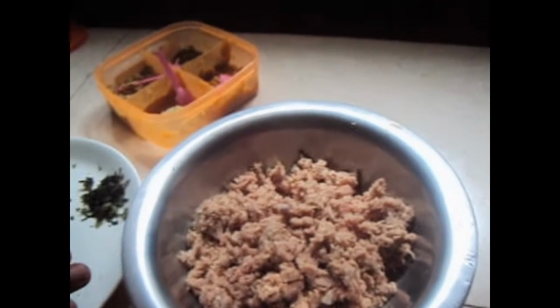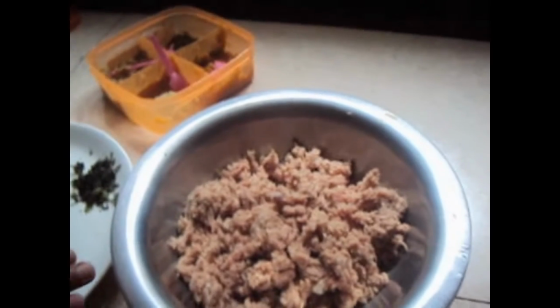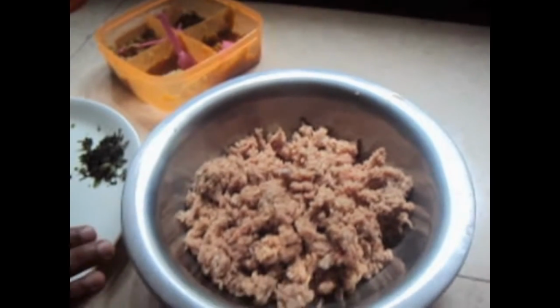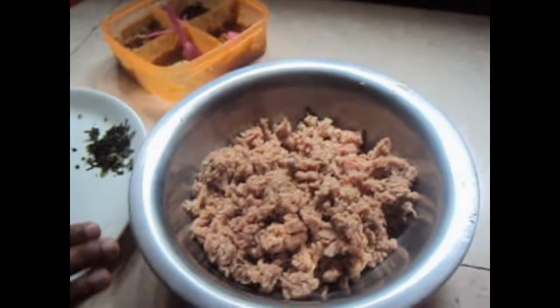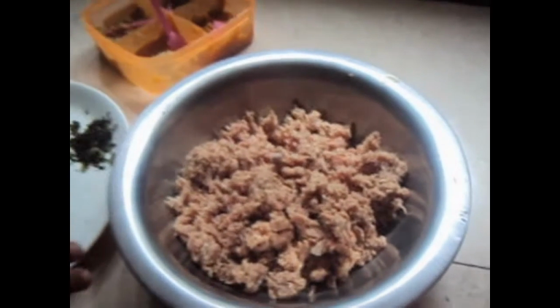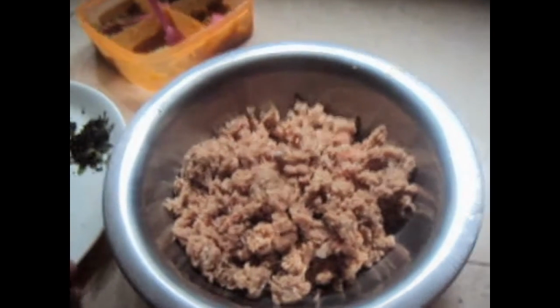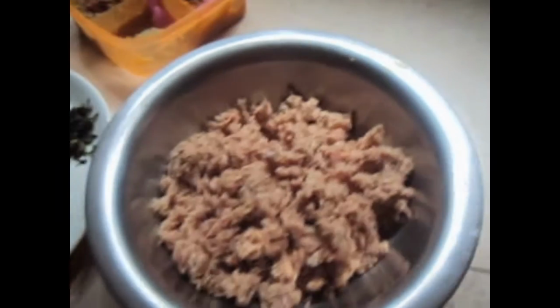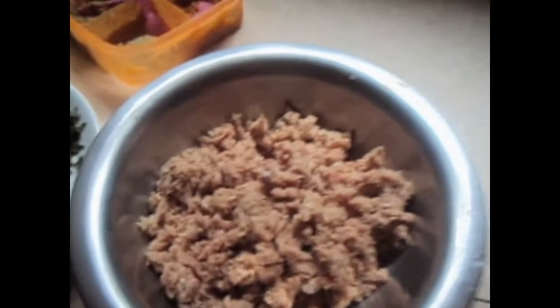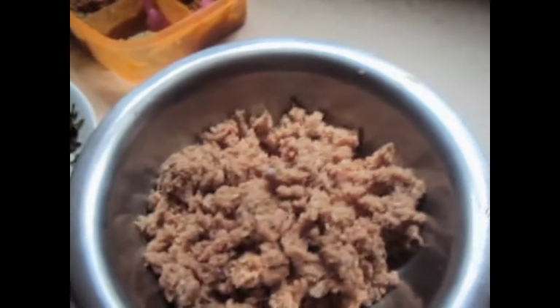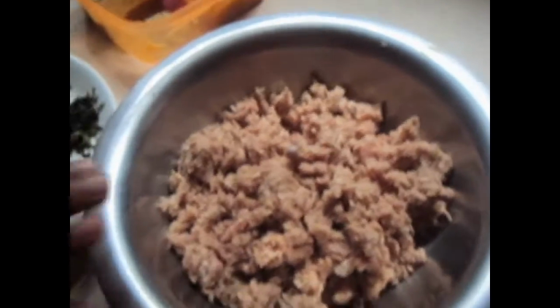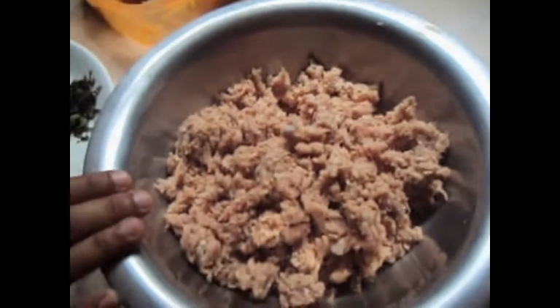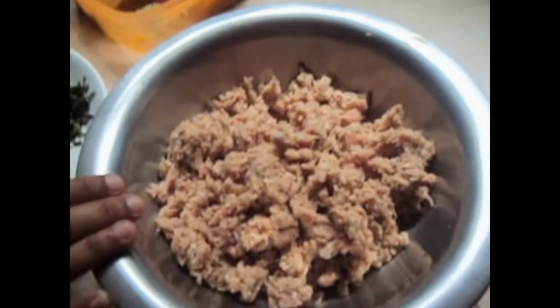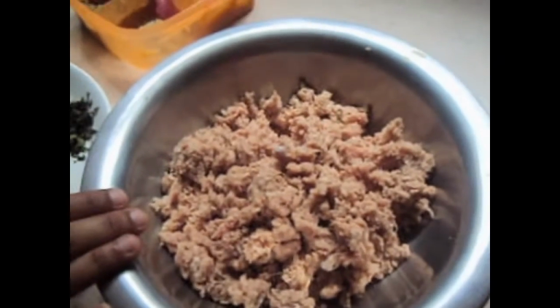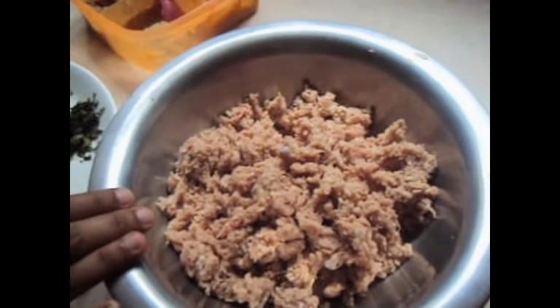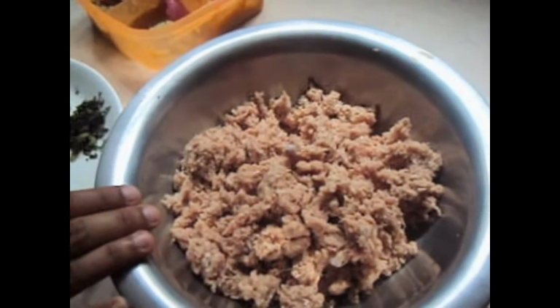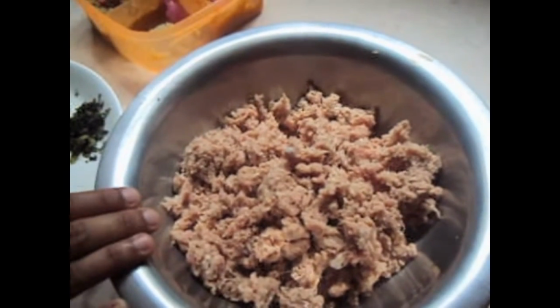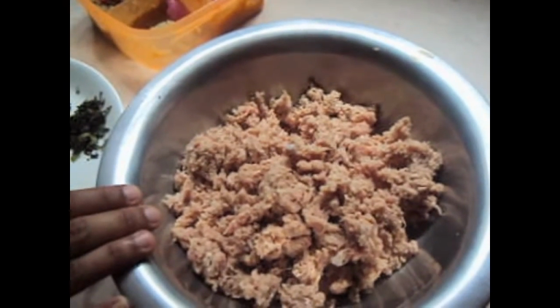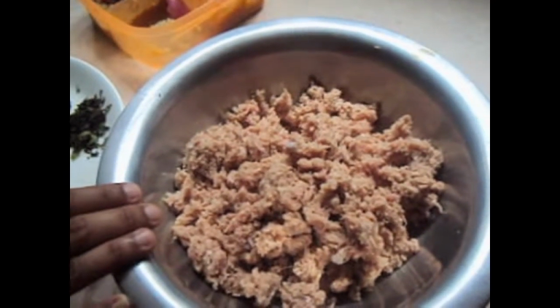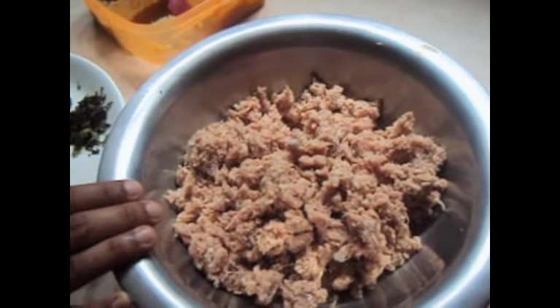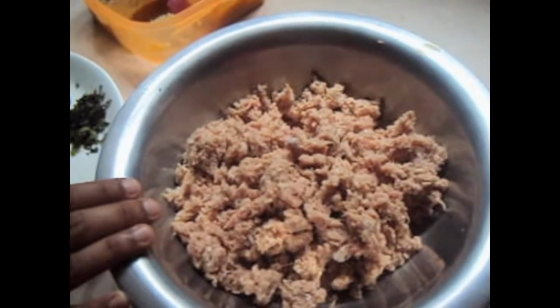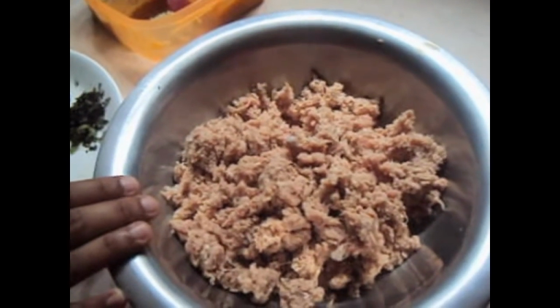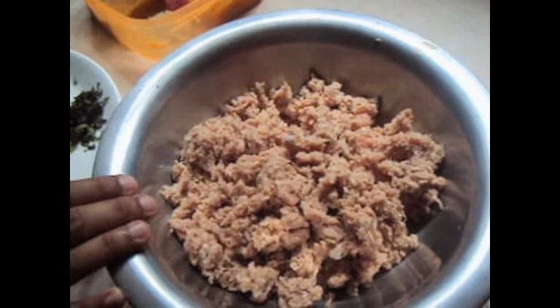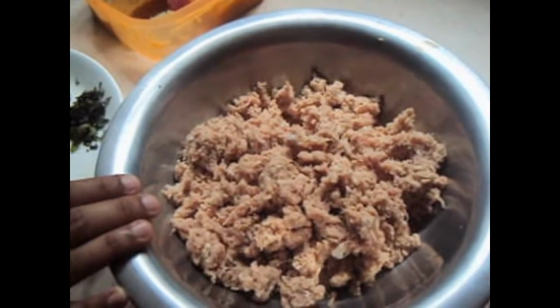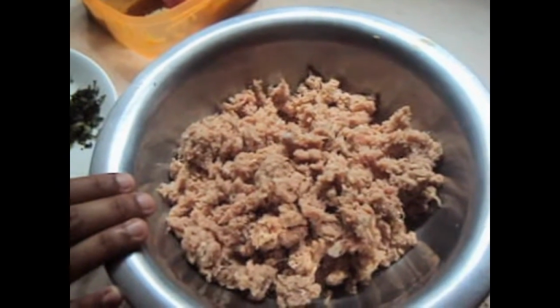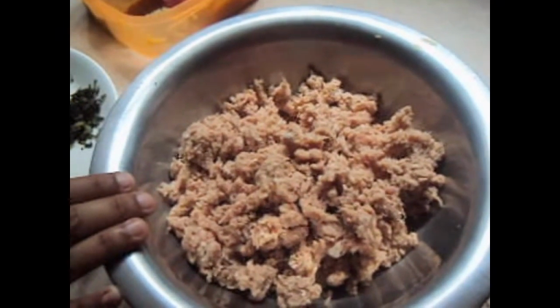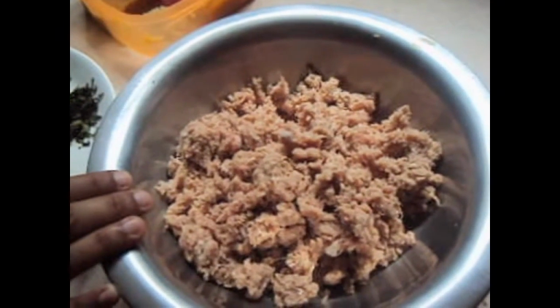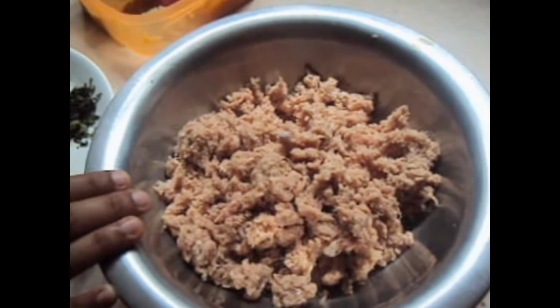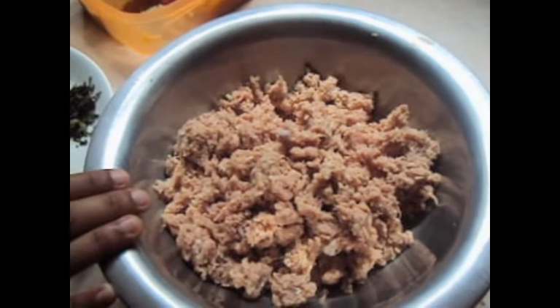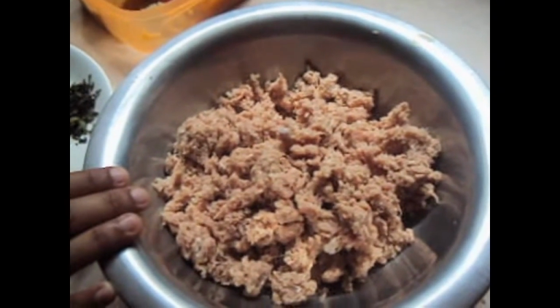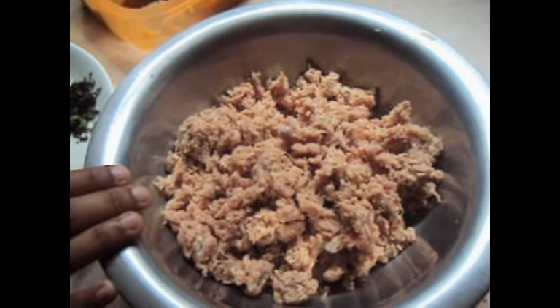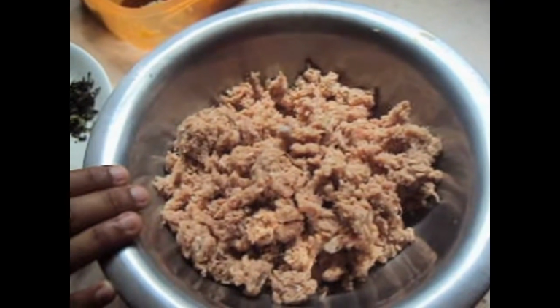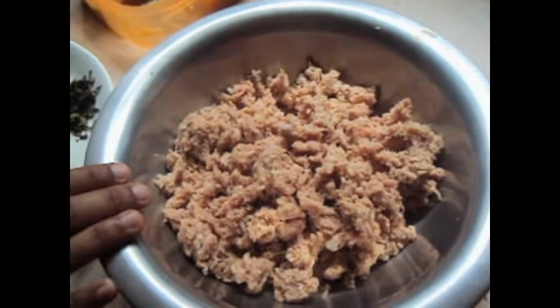Hello friends, welcome to my channel Shifa's Kitchen. Today I am going to show you how to make mutton cutlets.